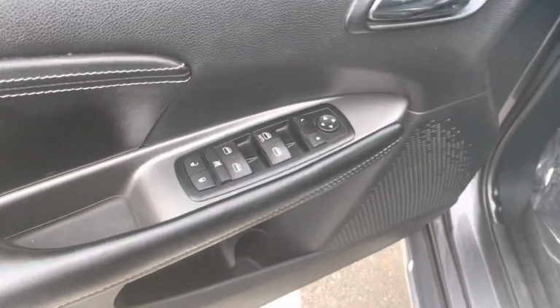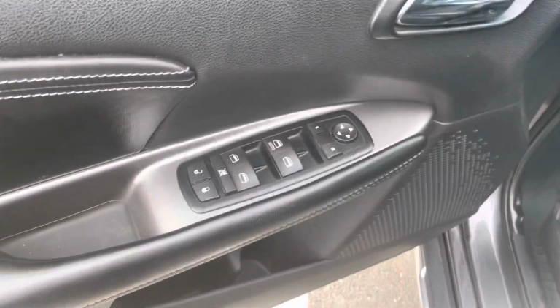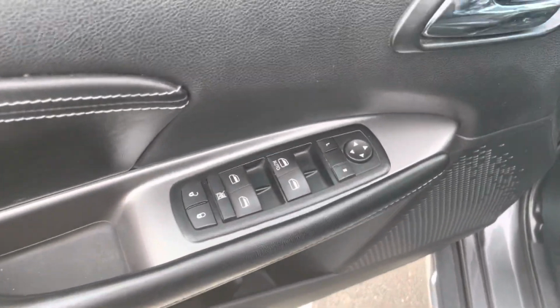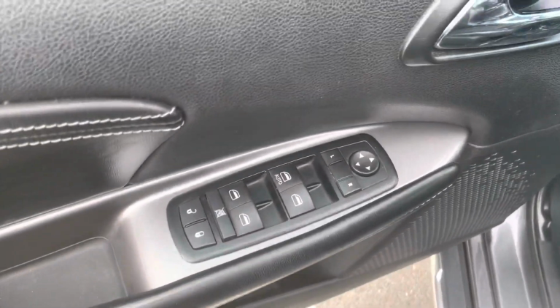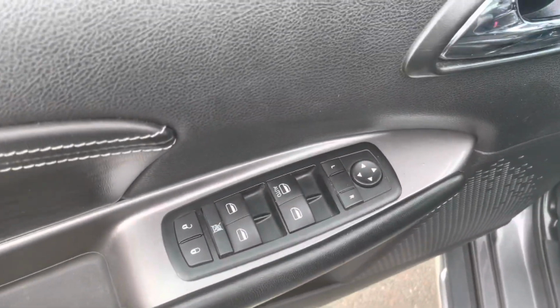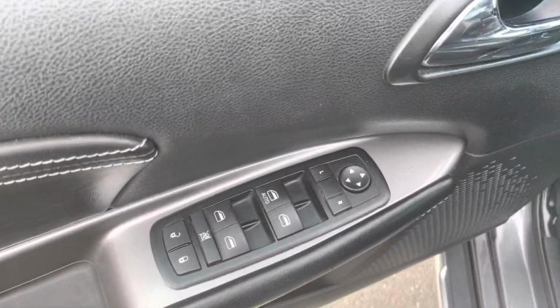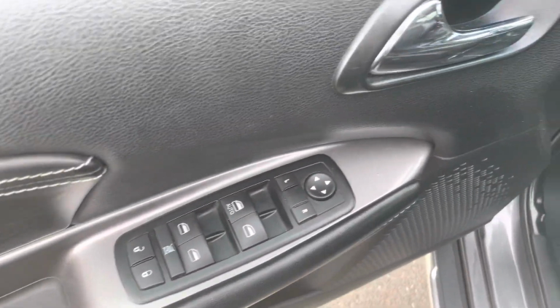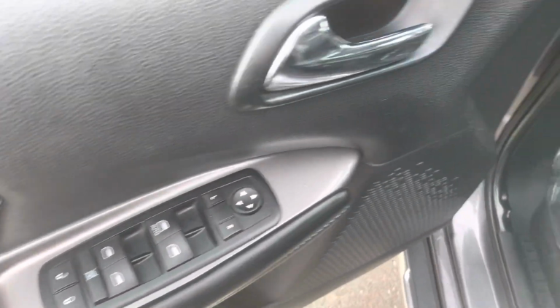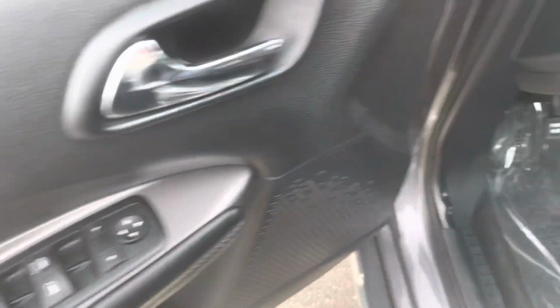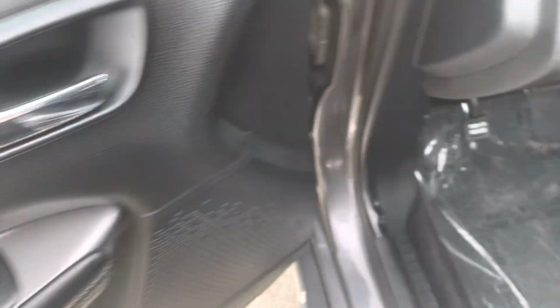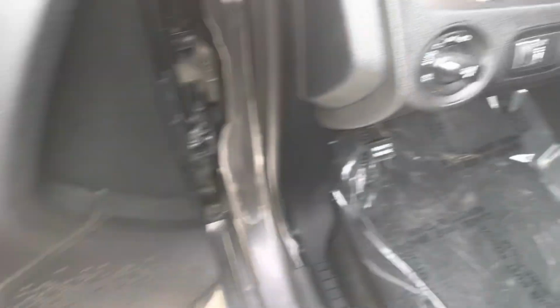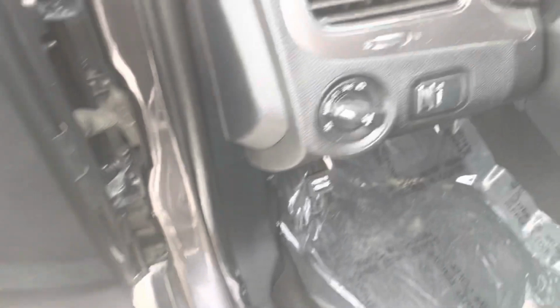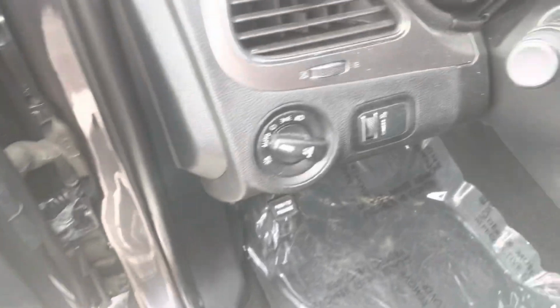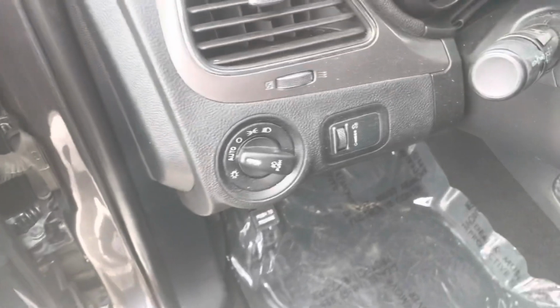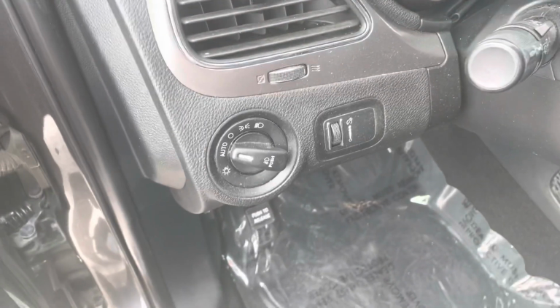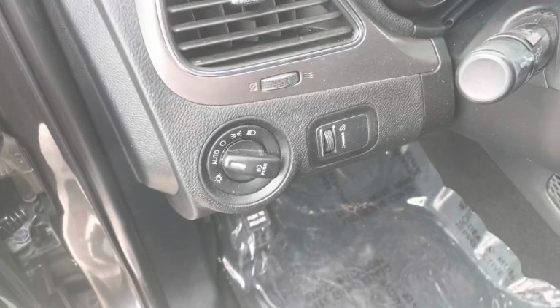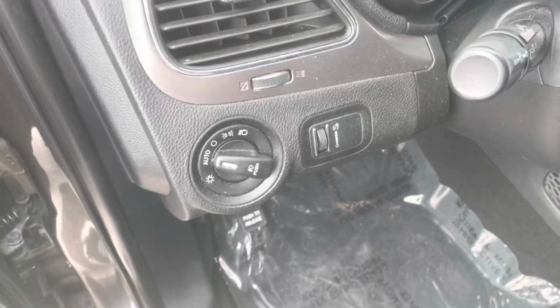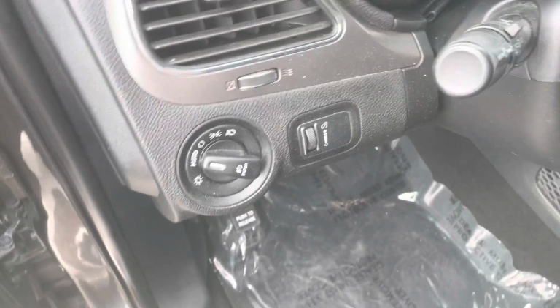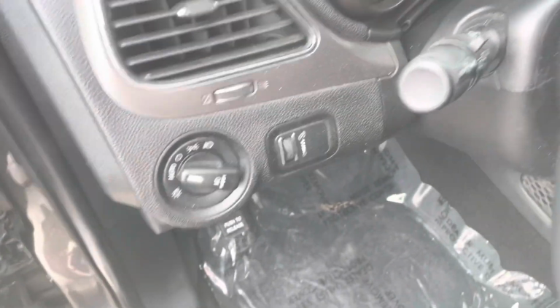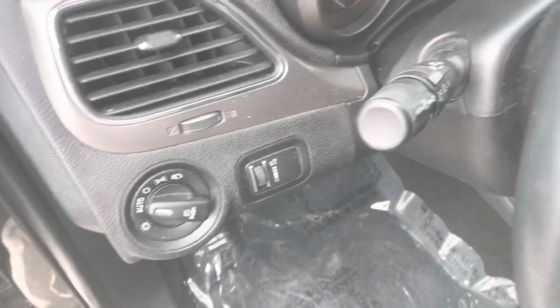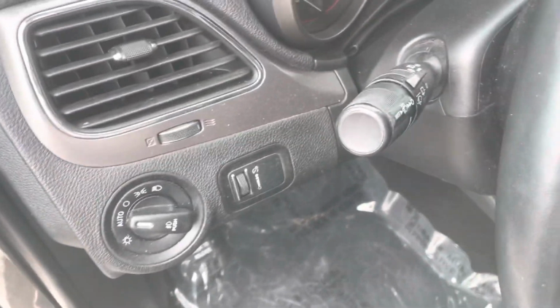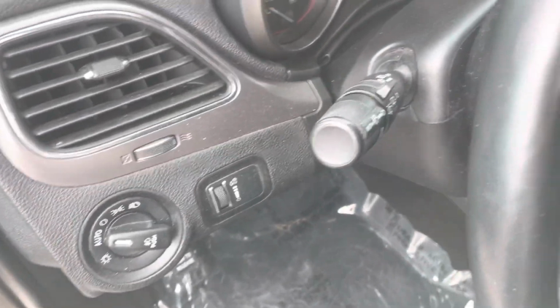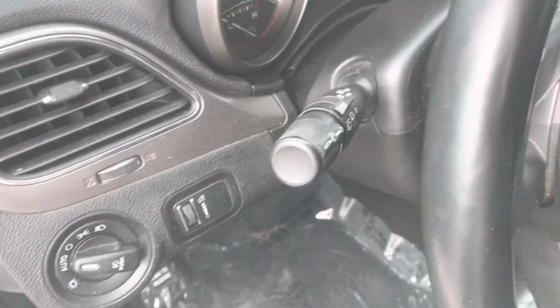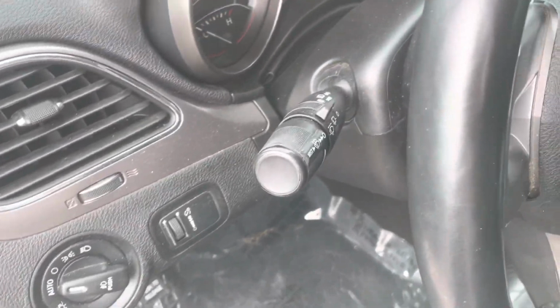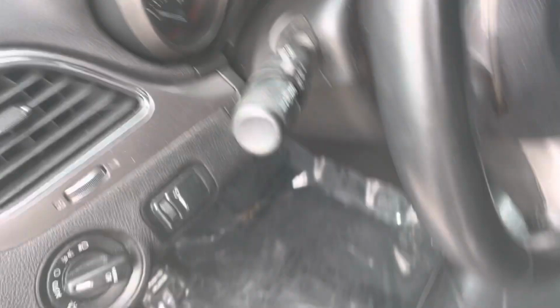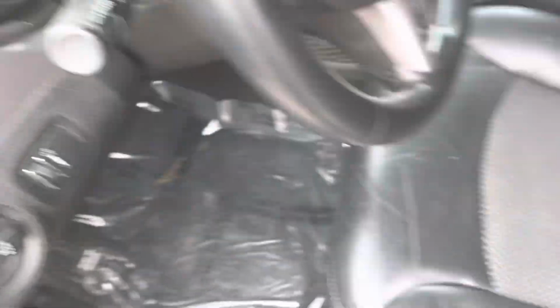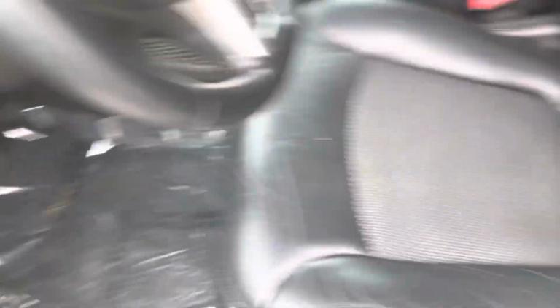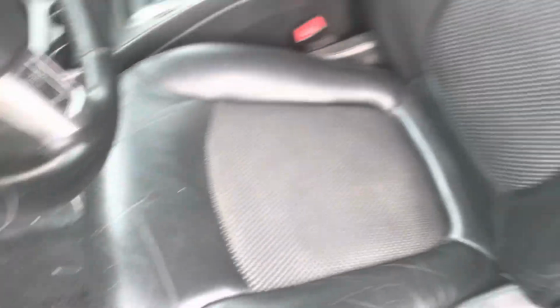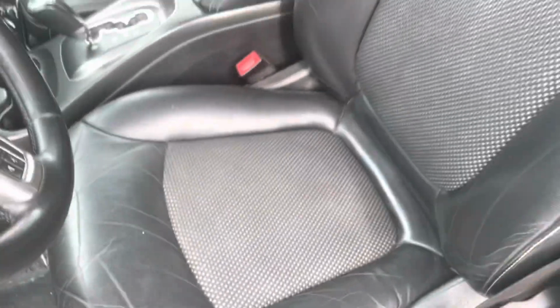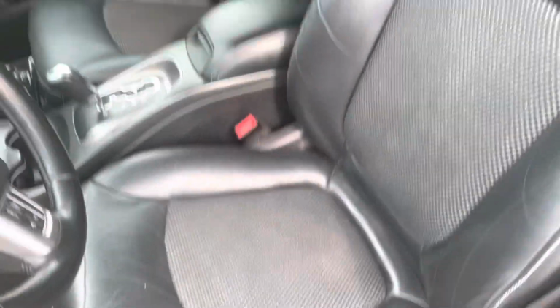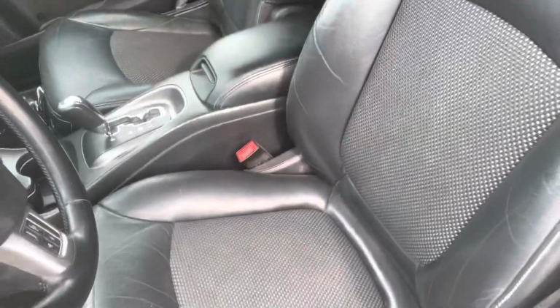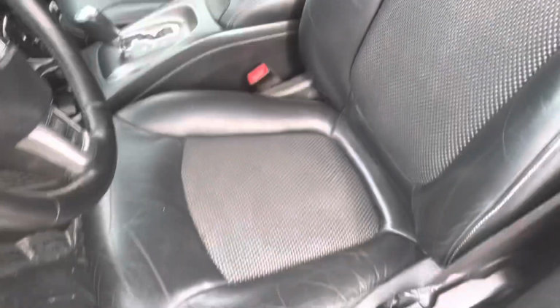Got power locks, windows, mirrors, lights, and your windshield wiper controls there.